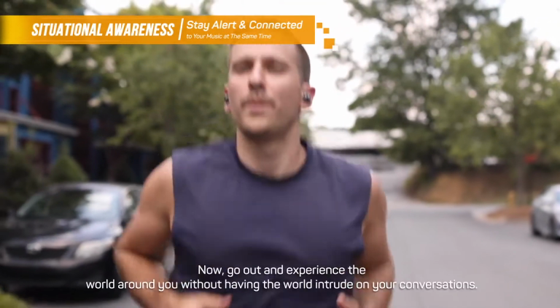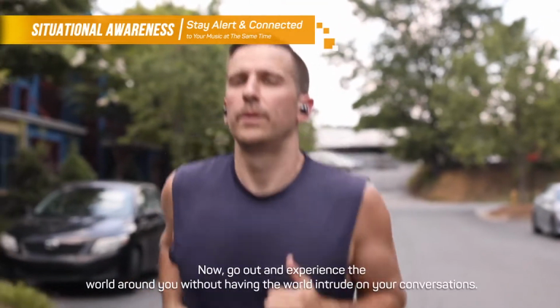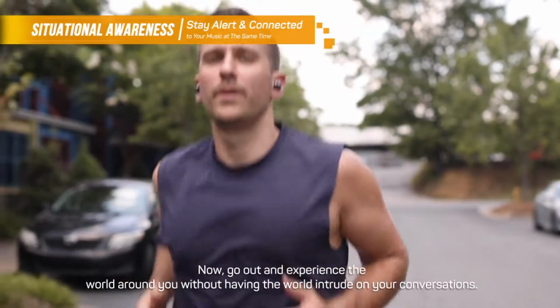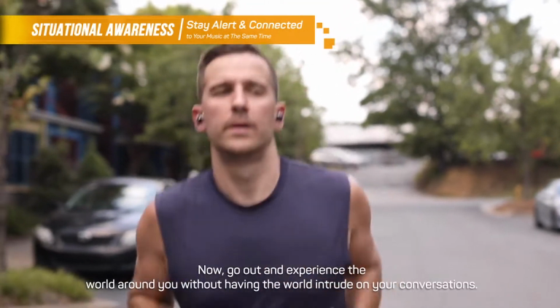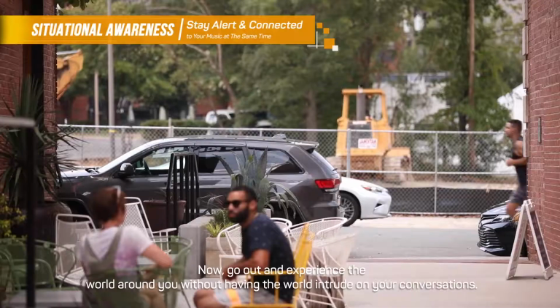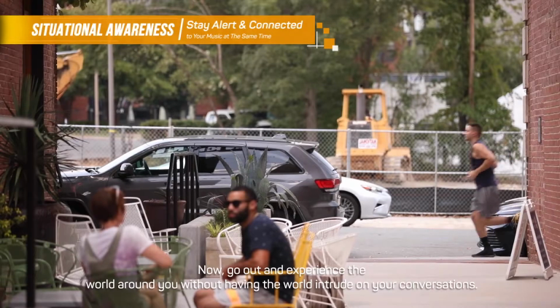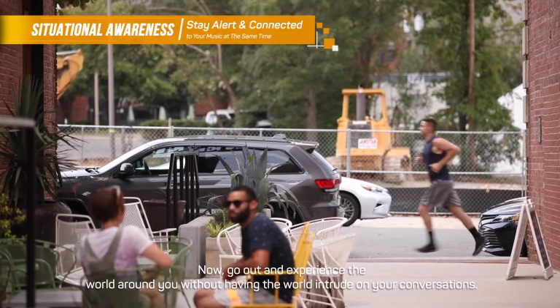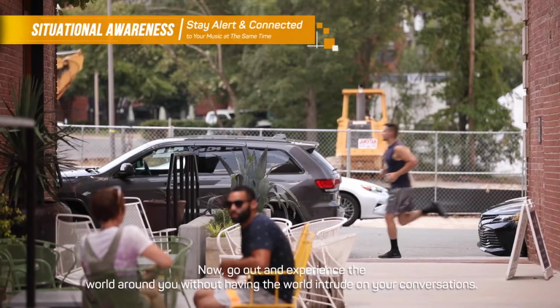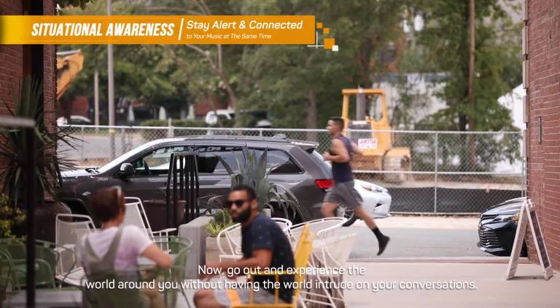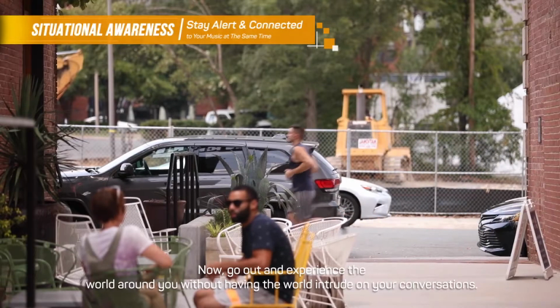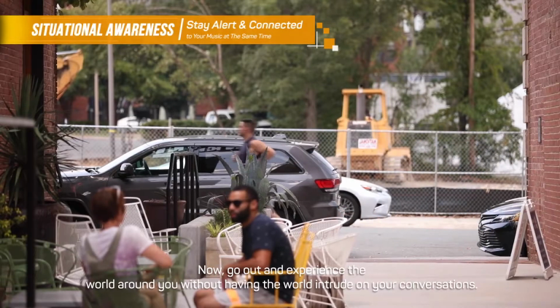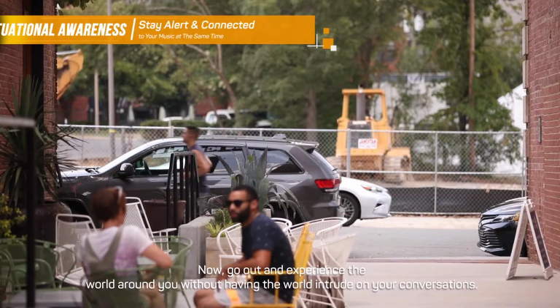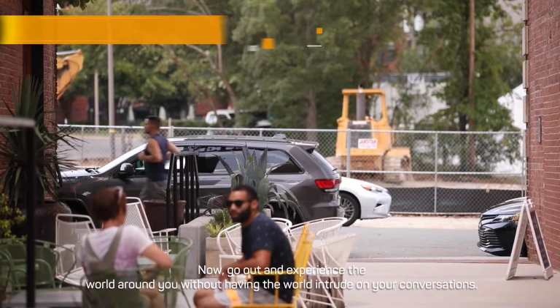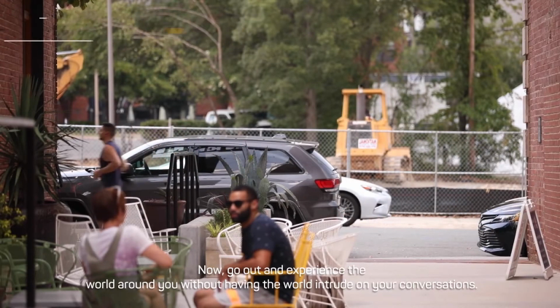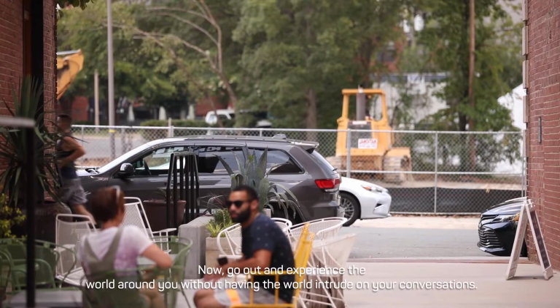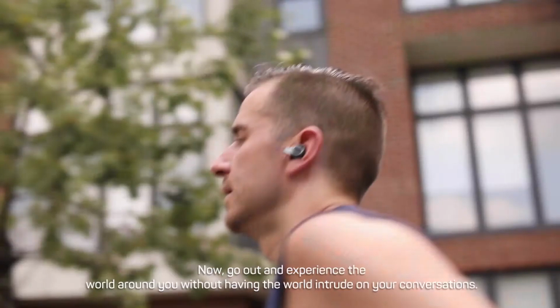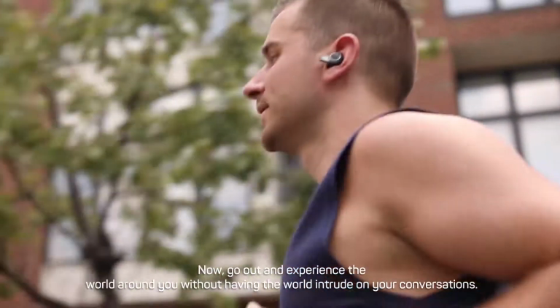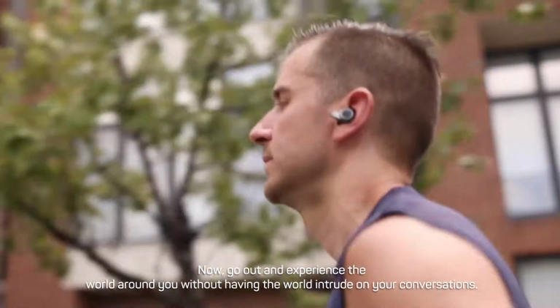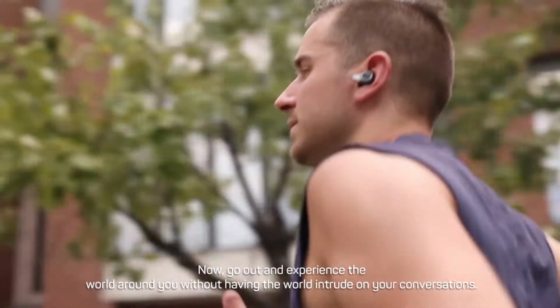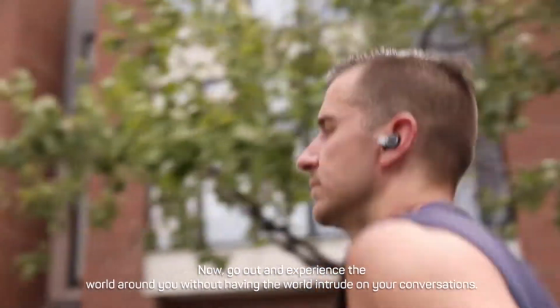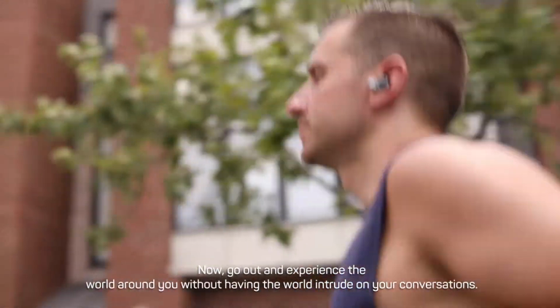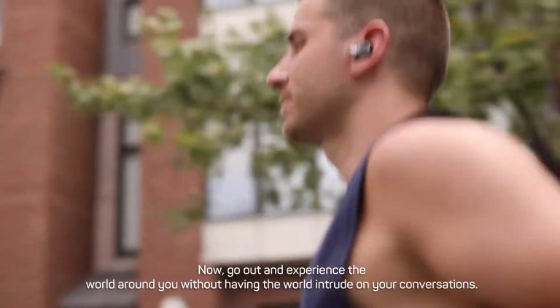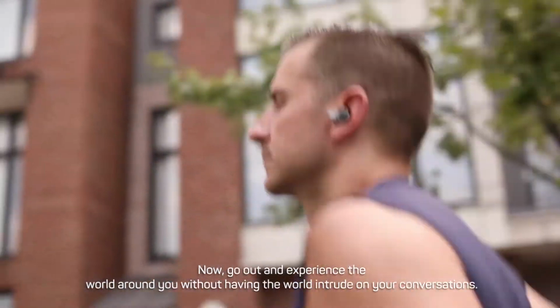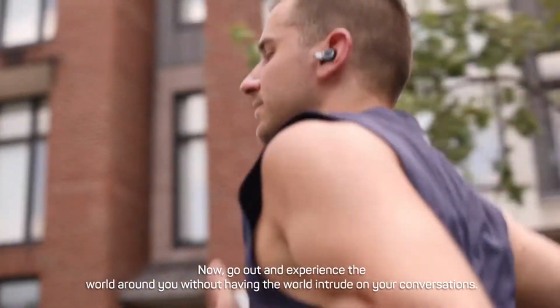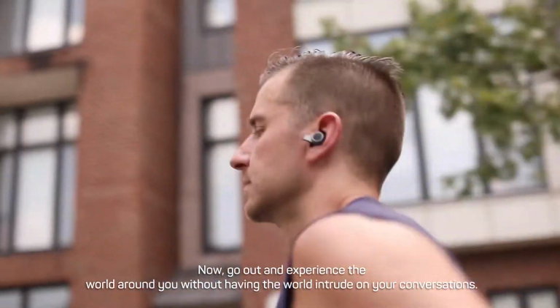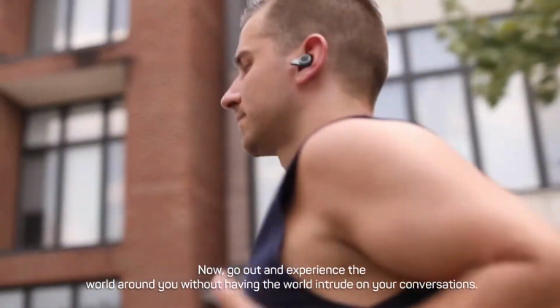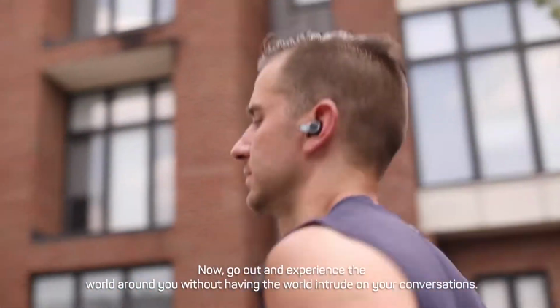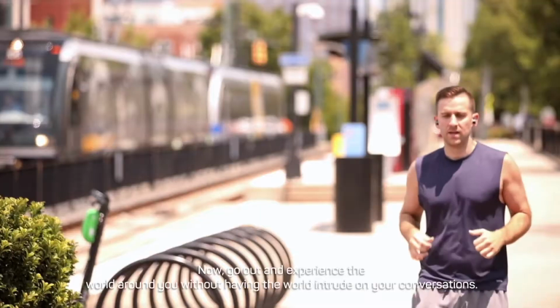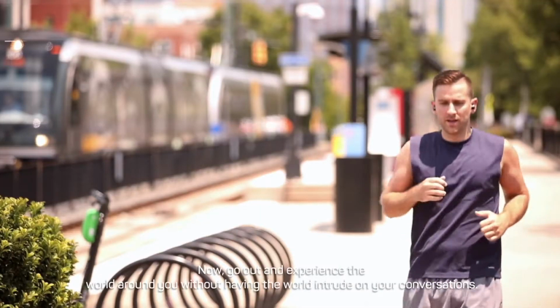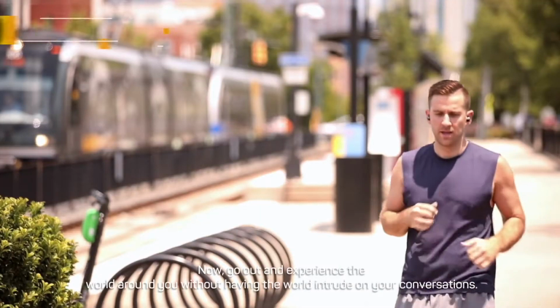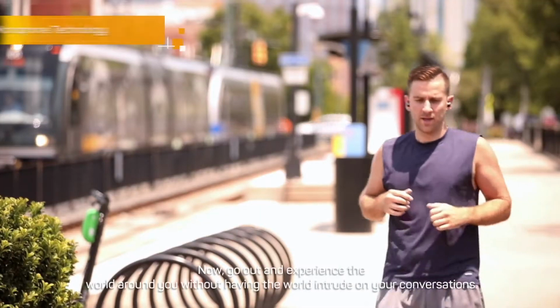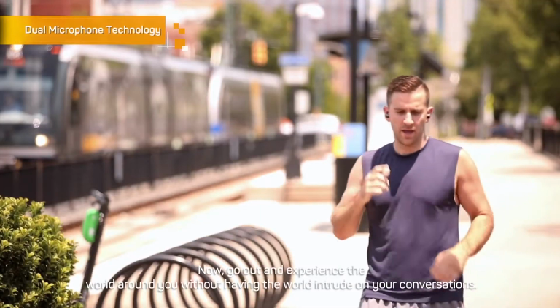Now, go out and experience the world around you without having the world intrude on your conversations.